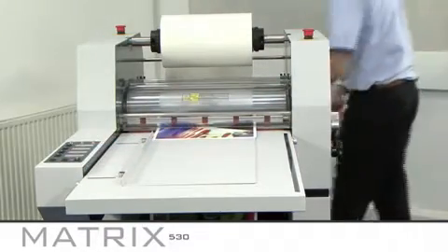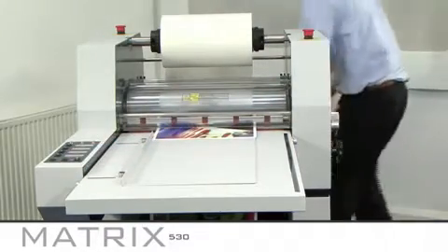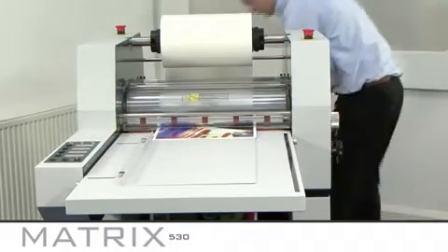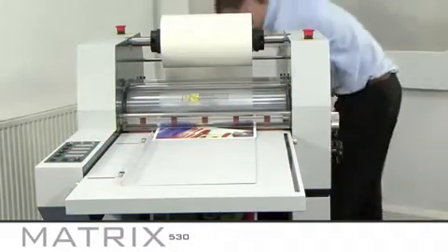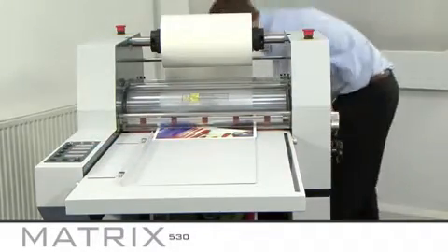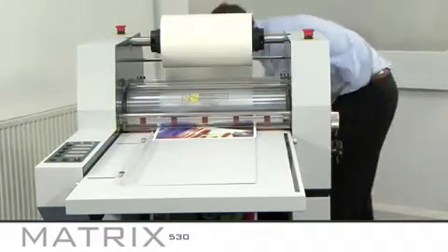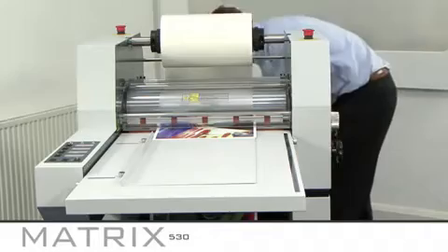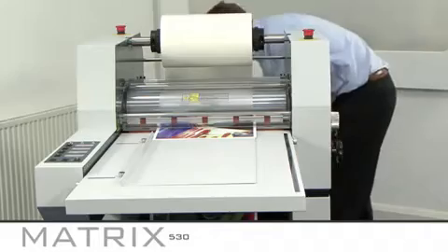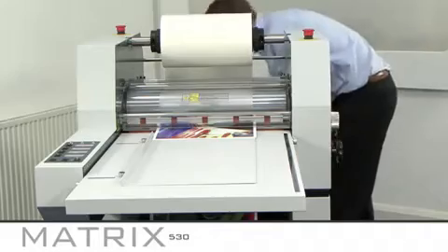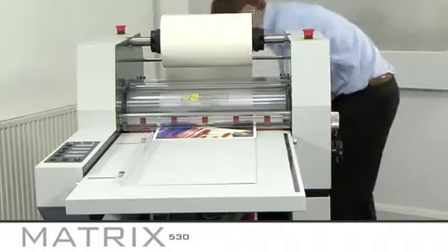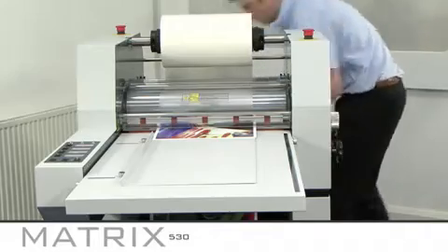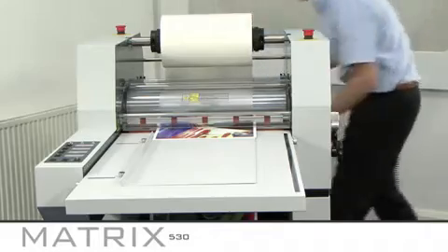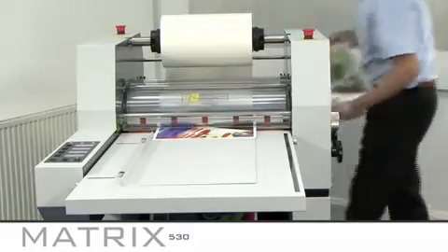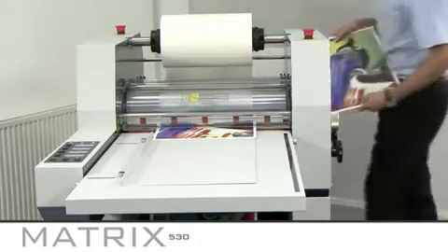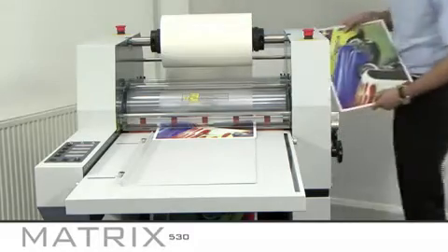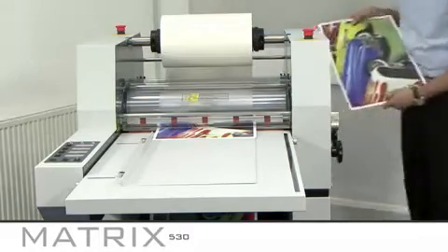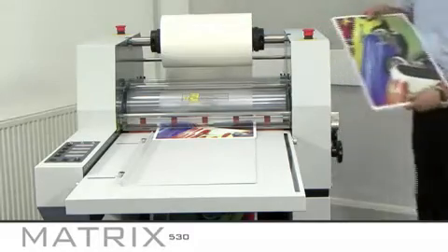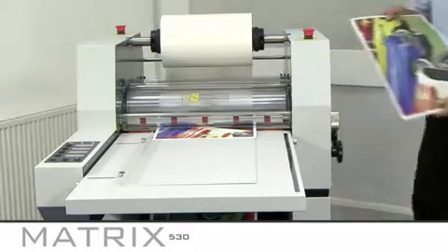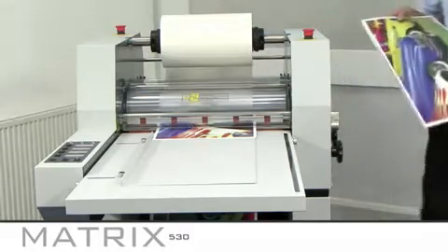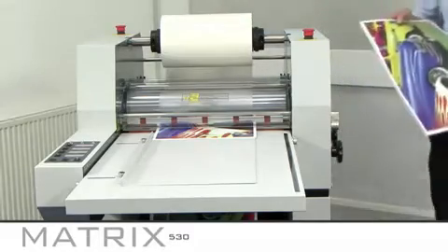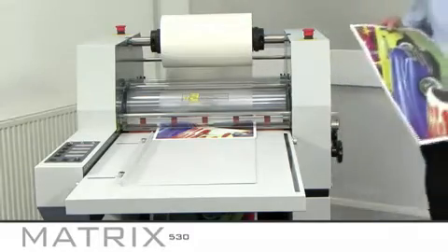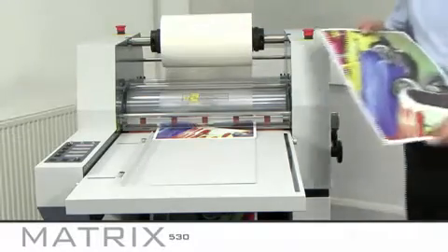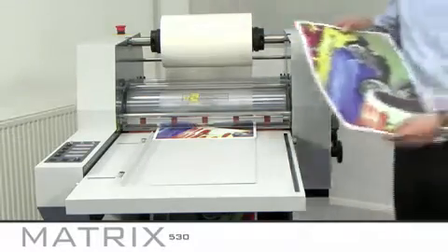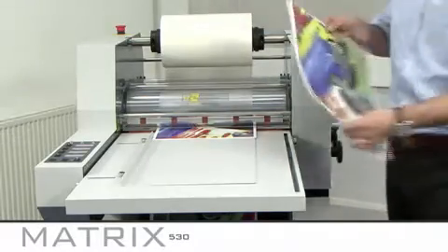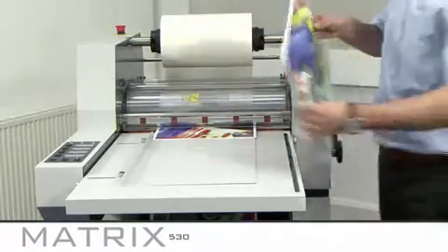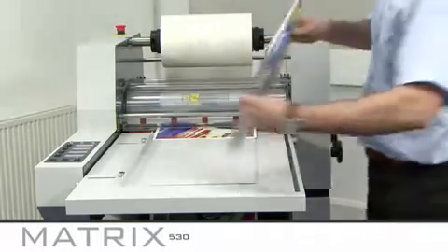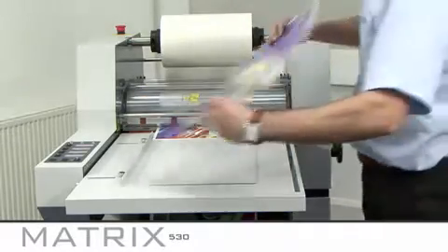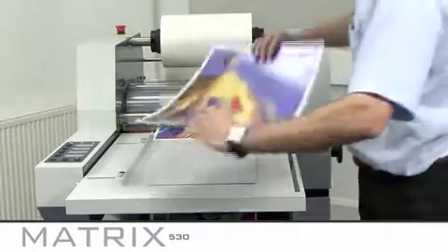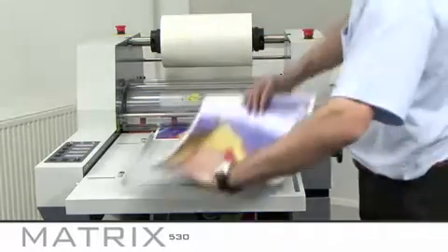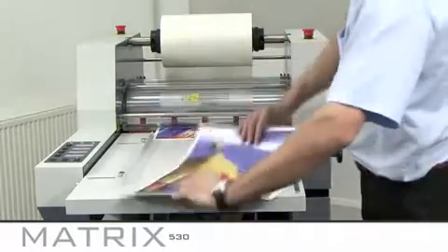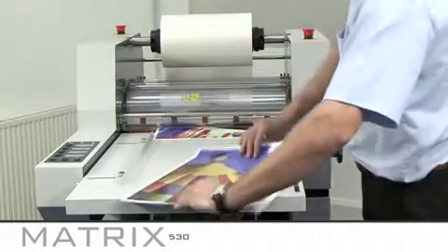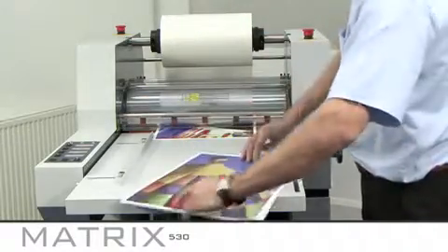If you want double sided laminate on your prints, you can simply run your print back through the other way.